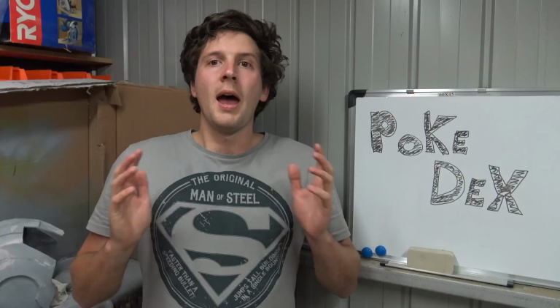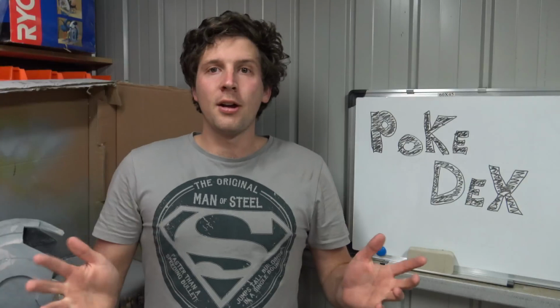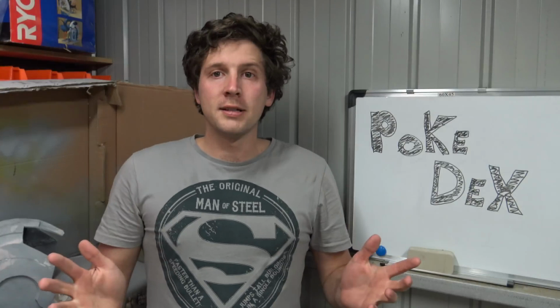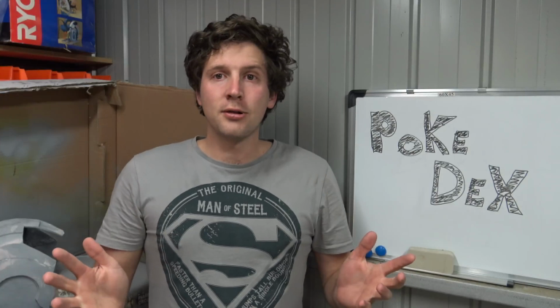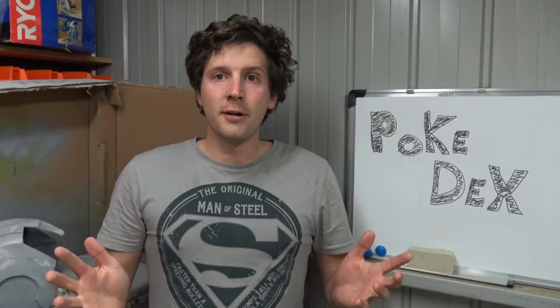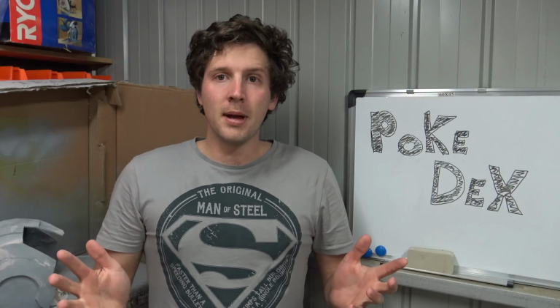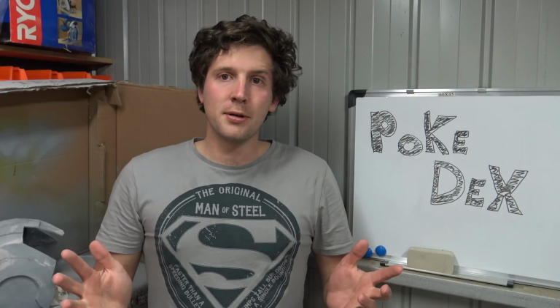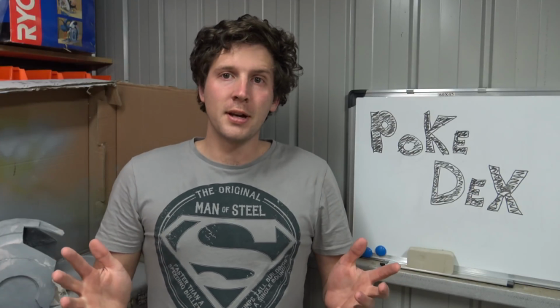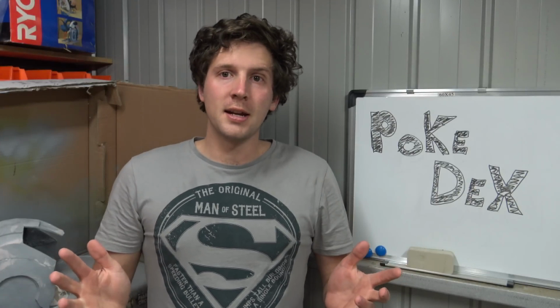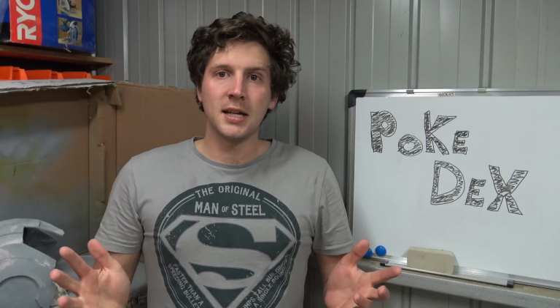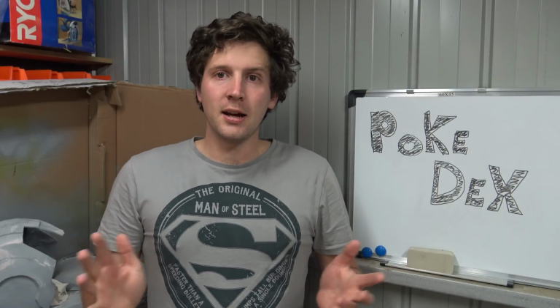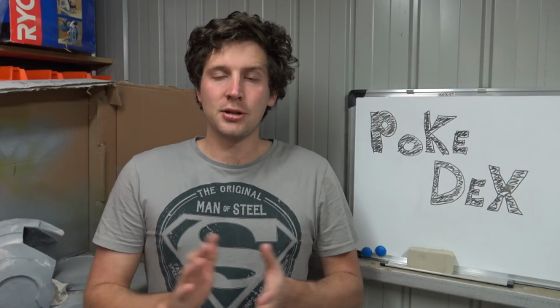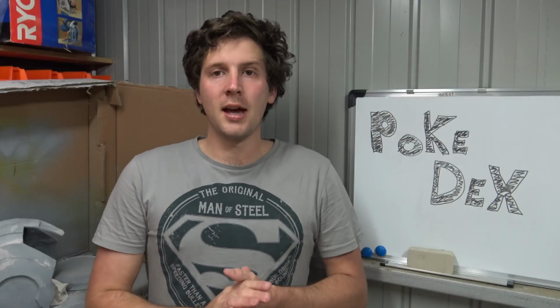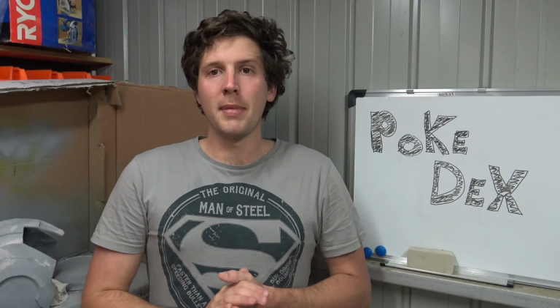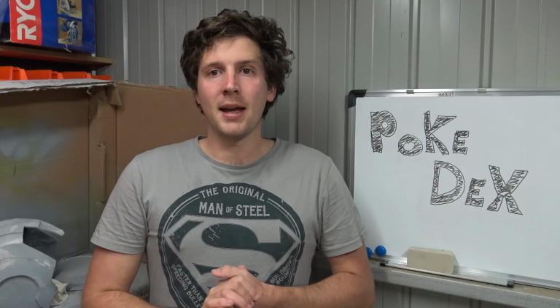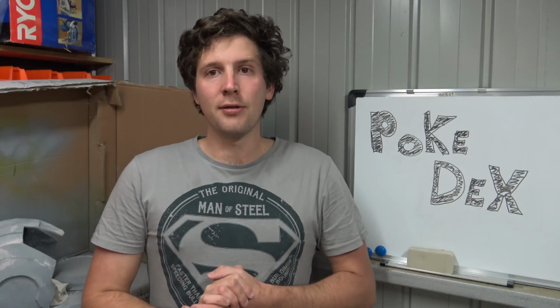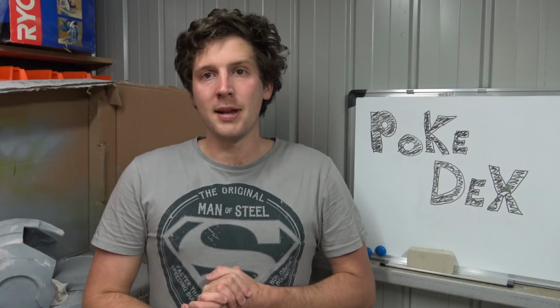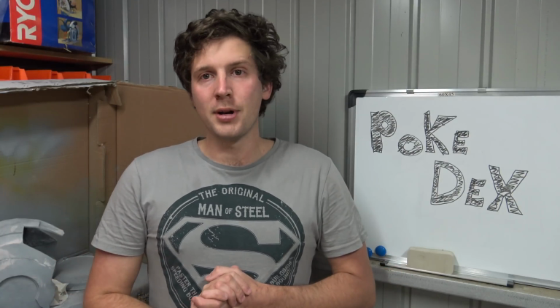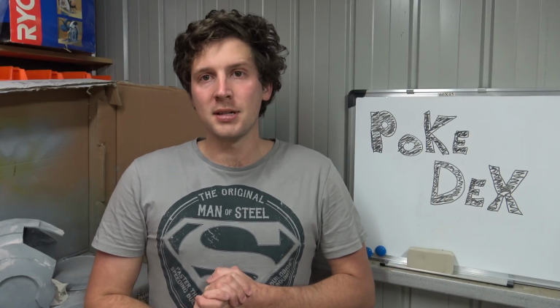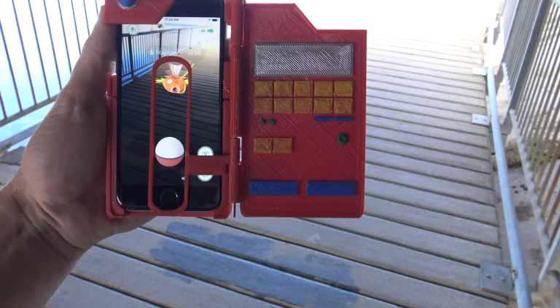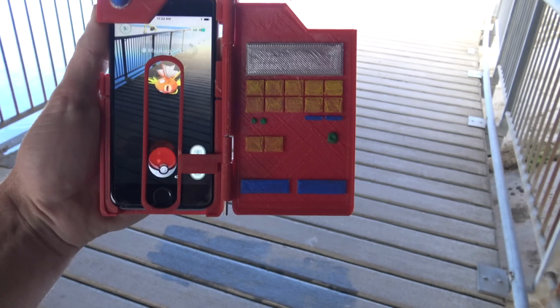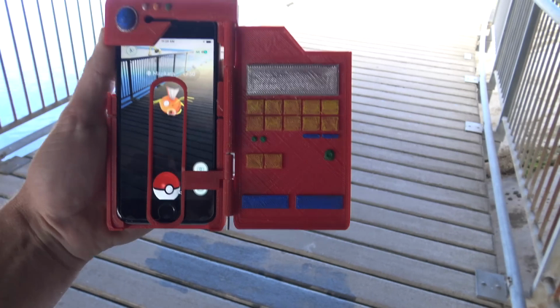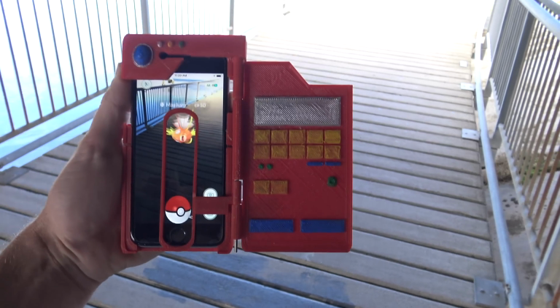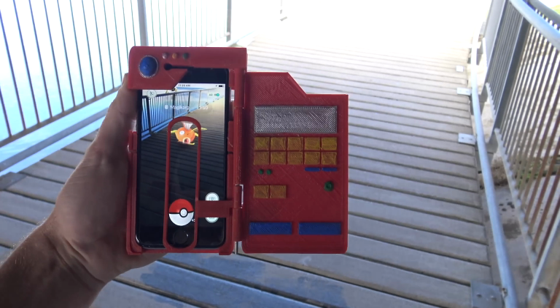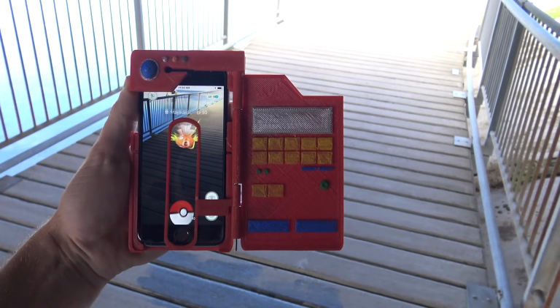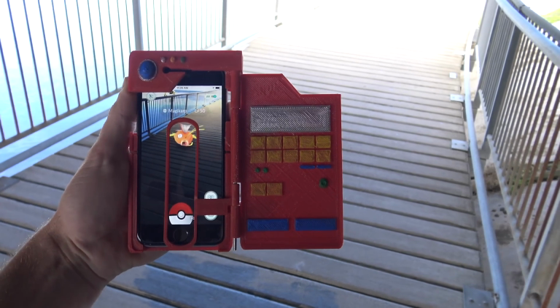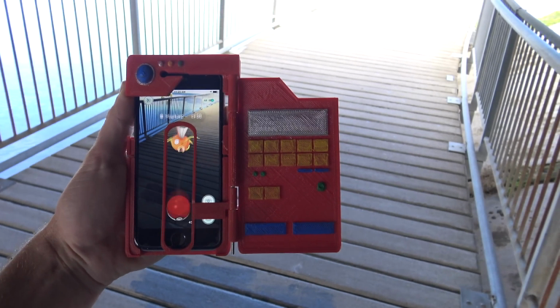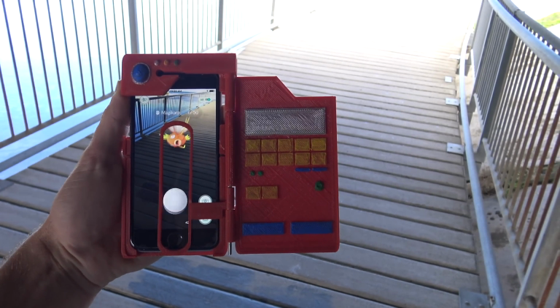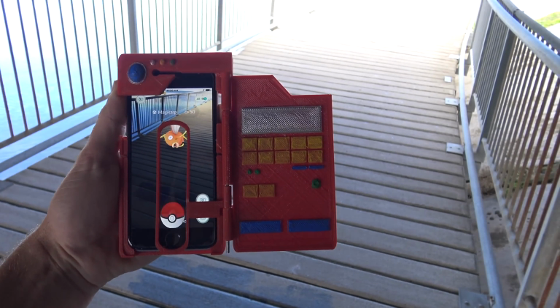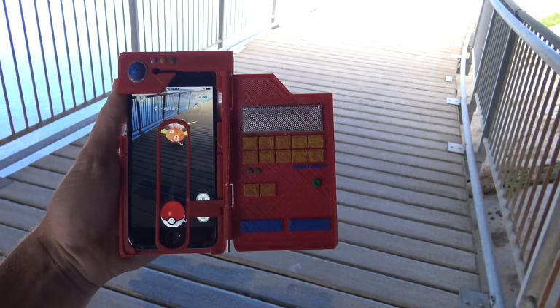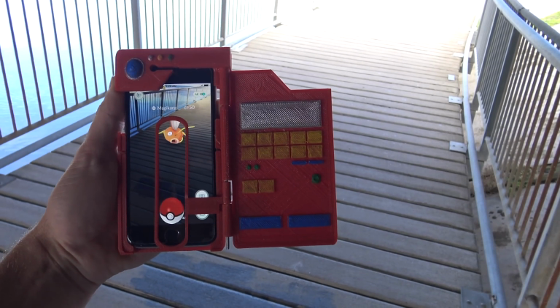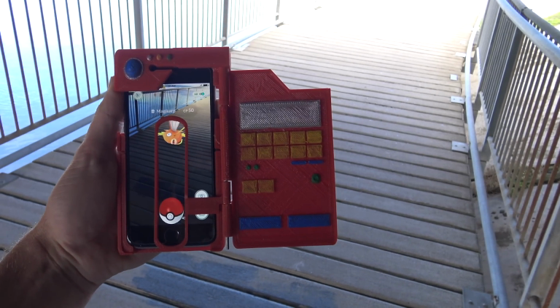Hey guys, it's Cory from Laboratorio again and today I show you how to make a 3D printed Pokedex iPhone 6 cover for Pokemon Go.